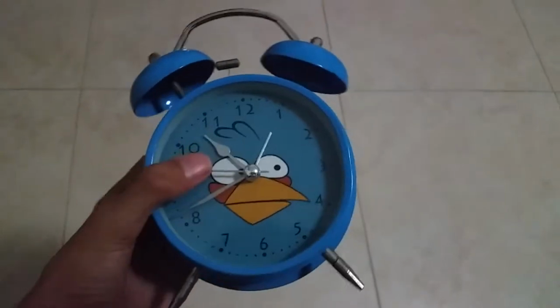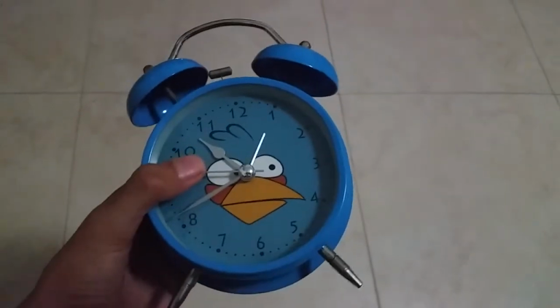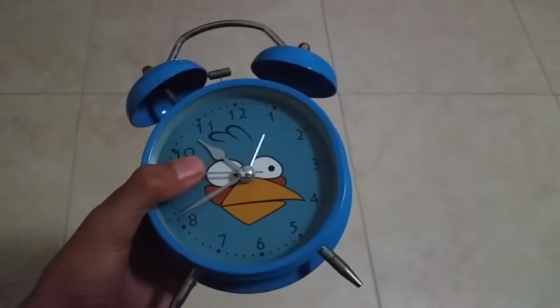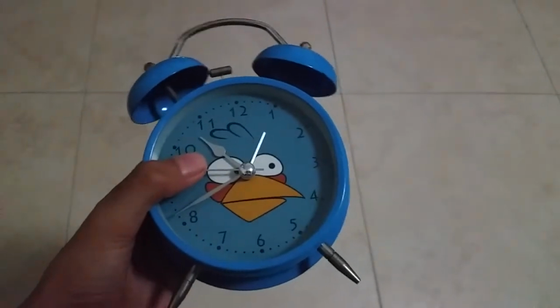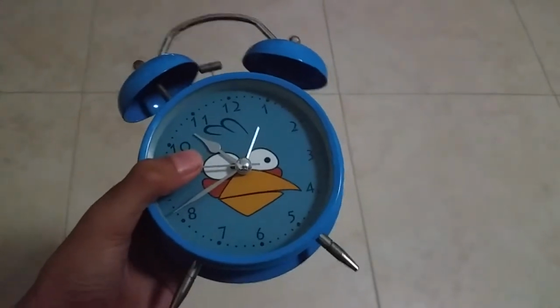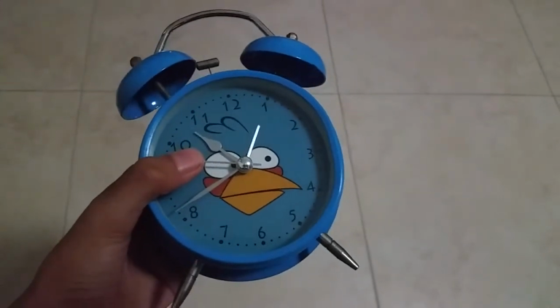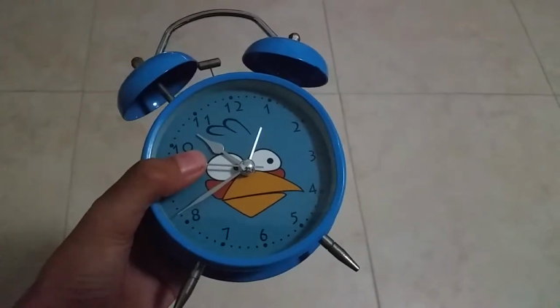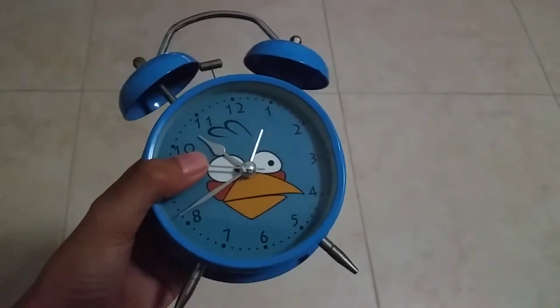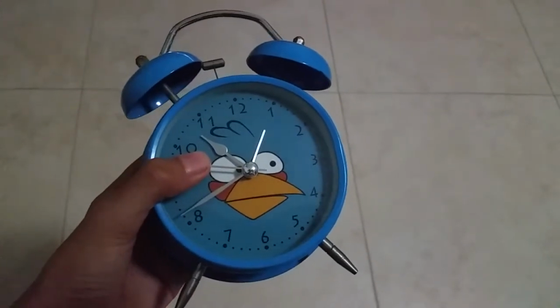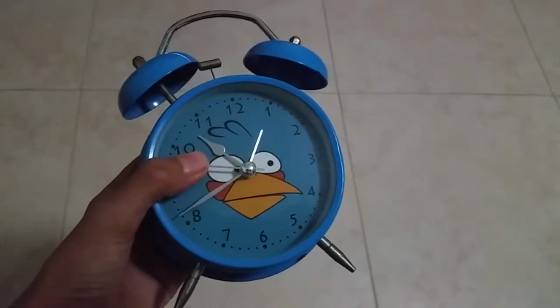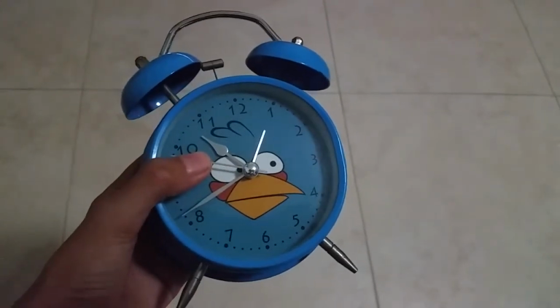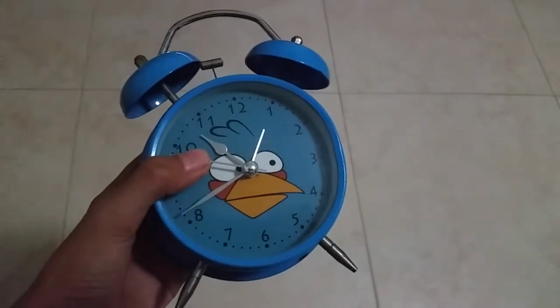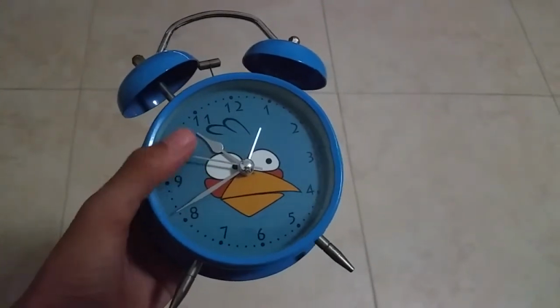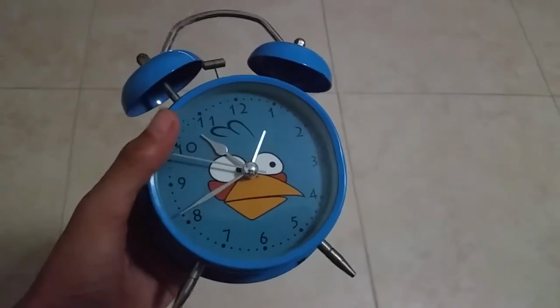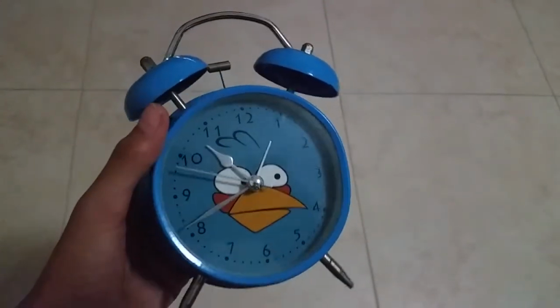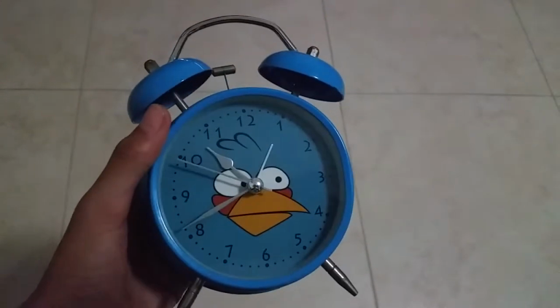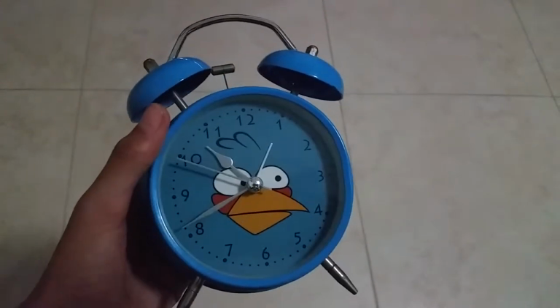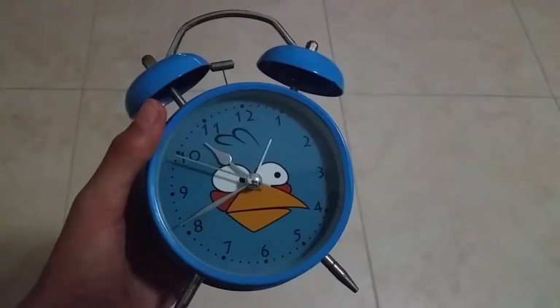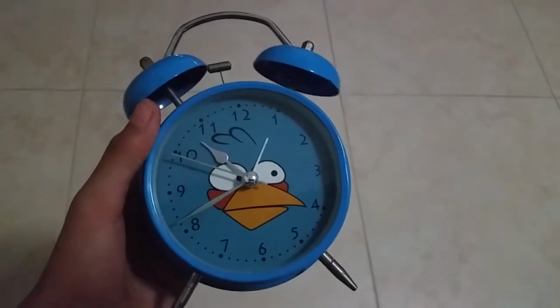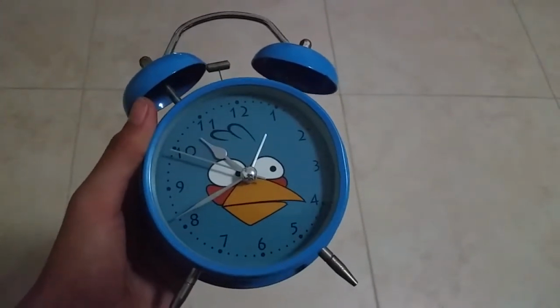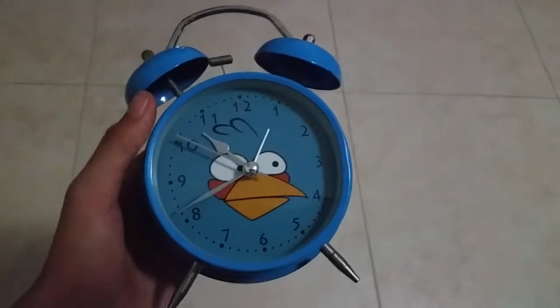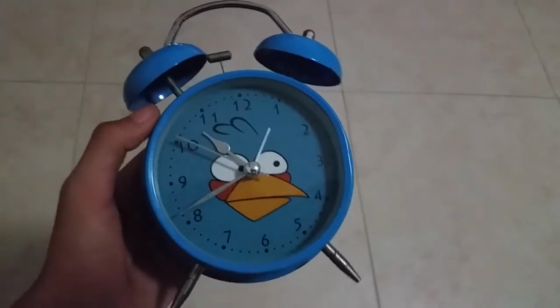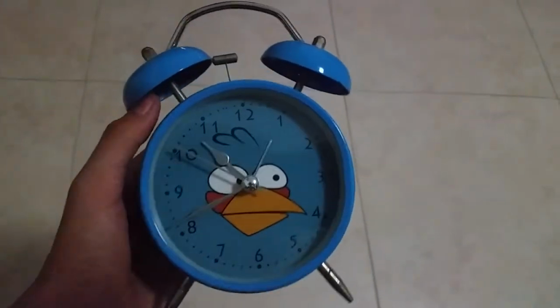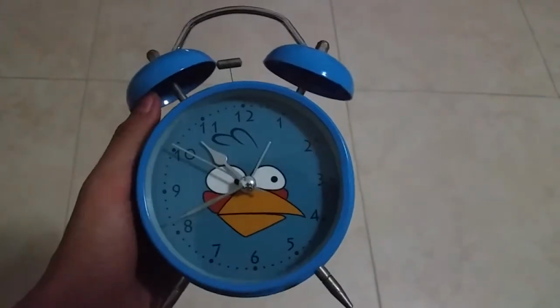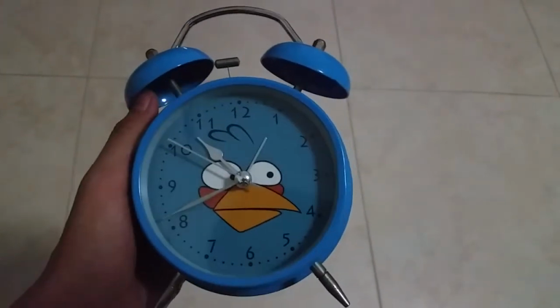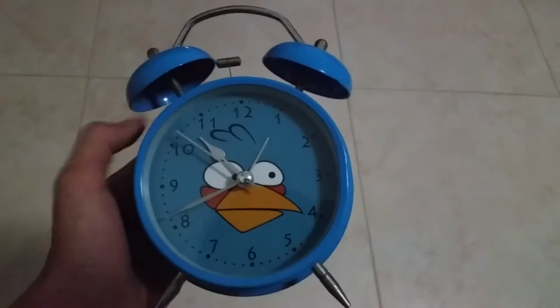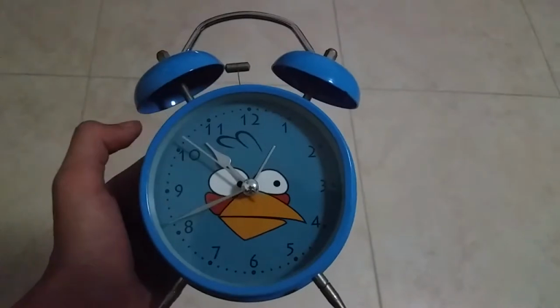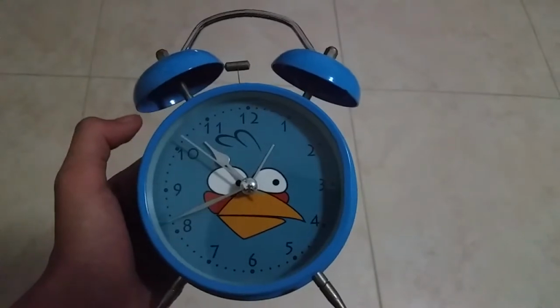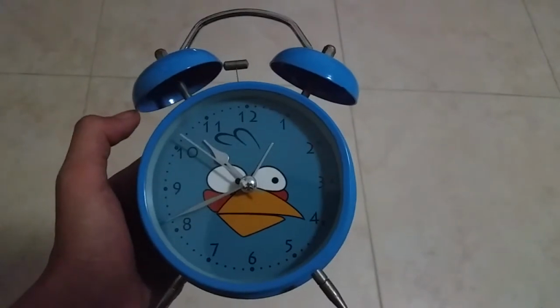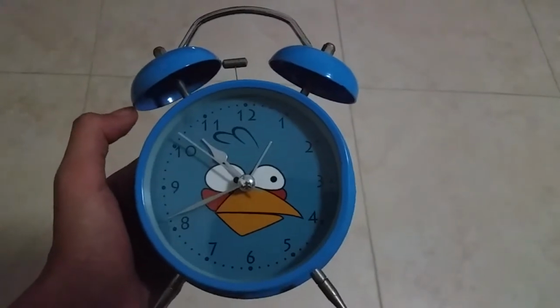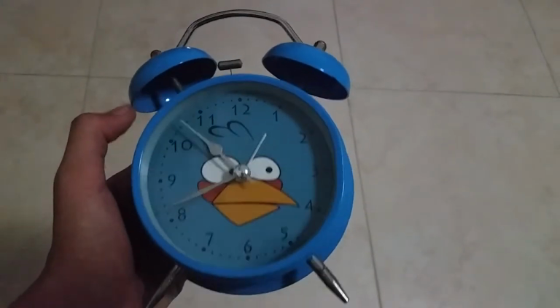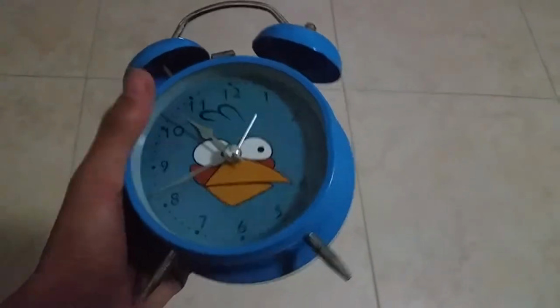It has a light button that you can use to access the lights, so you can view it at night.